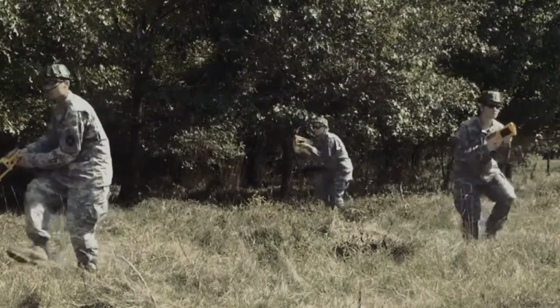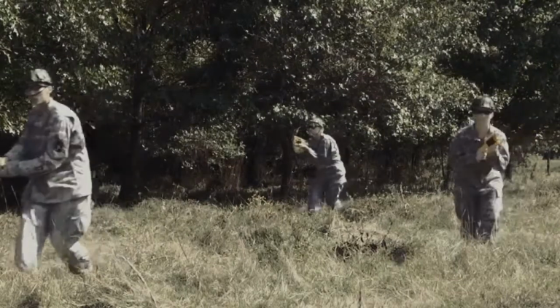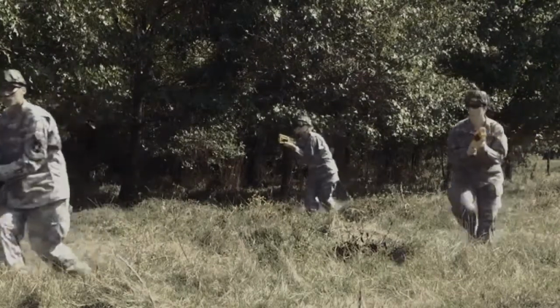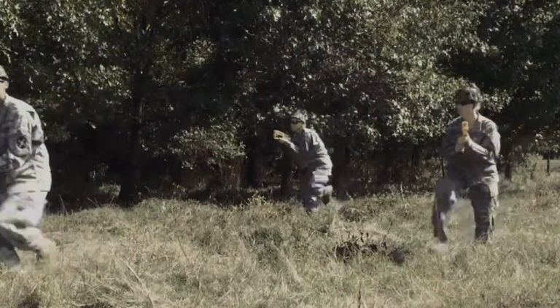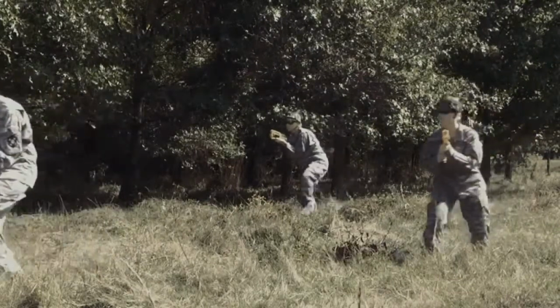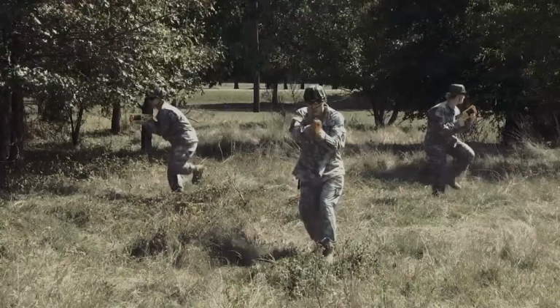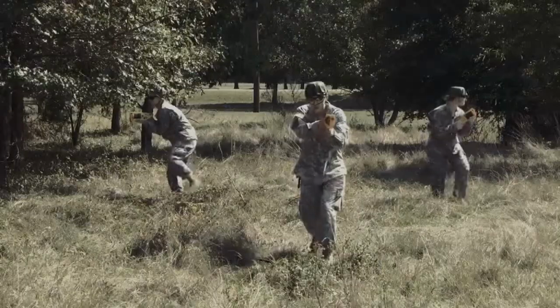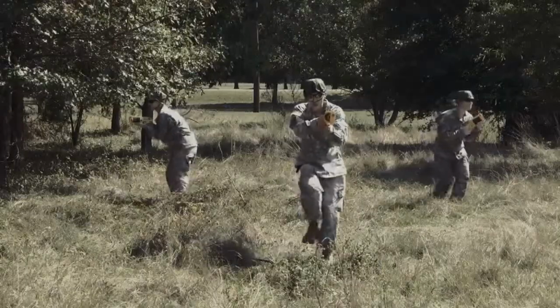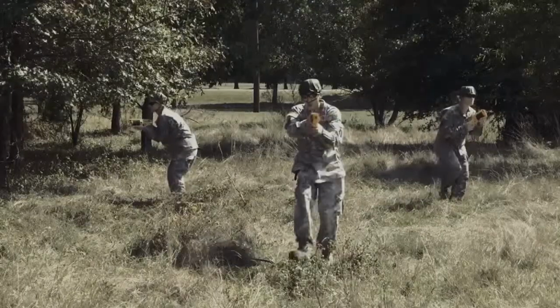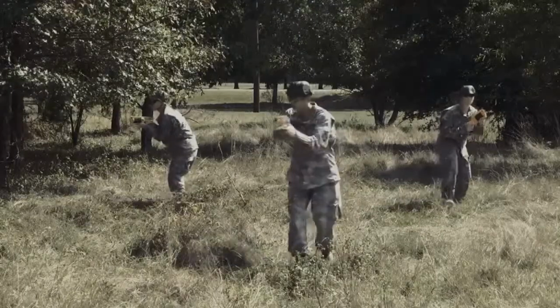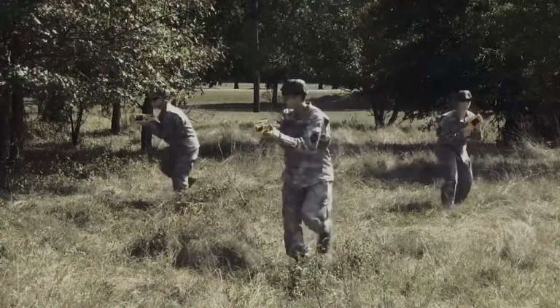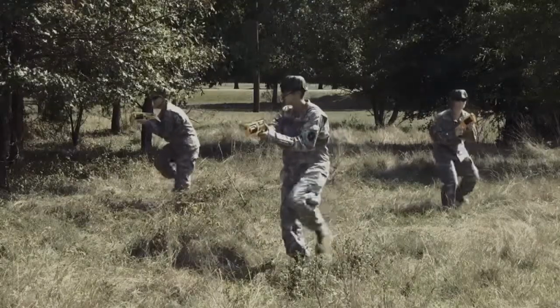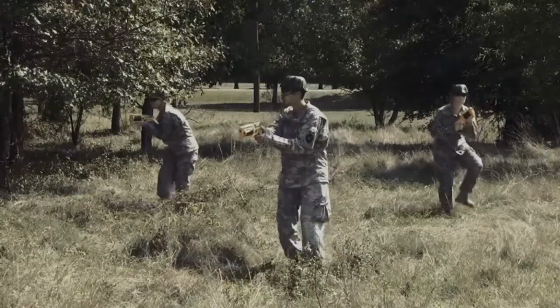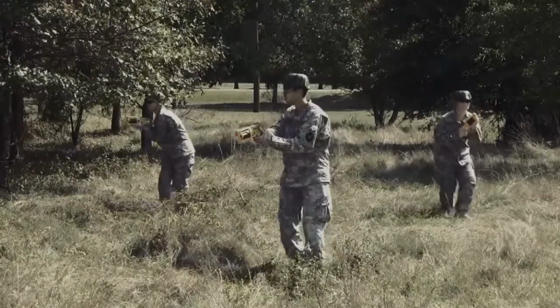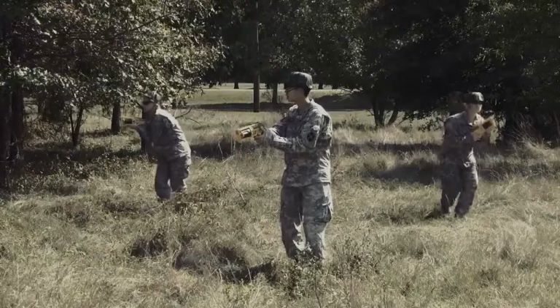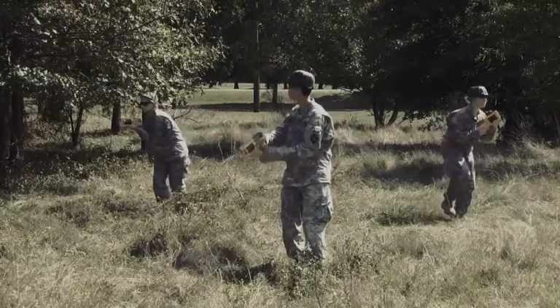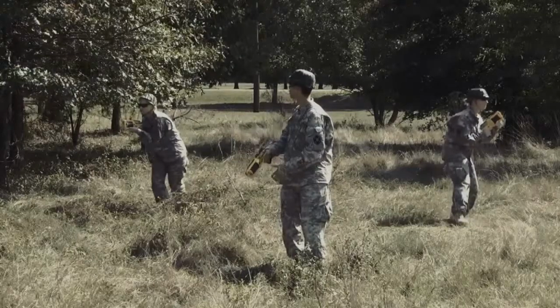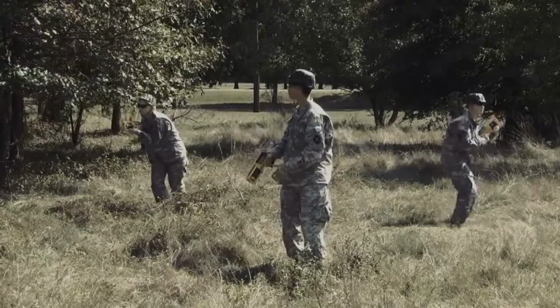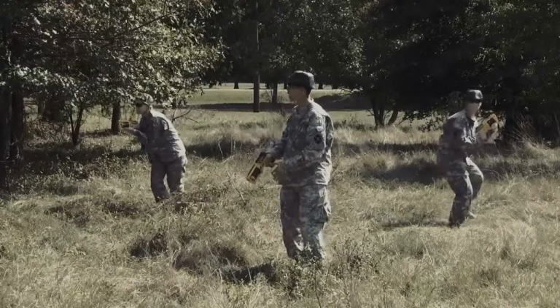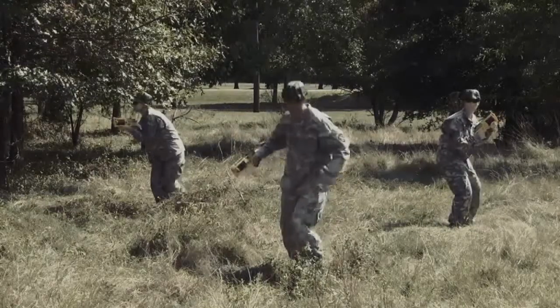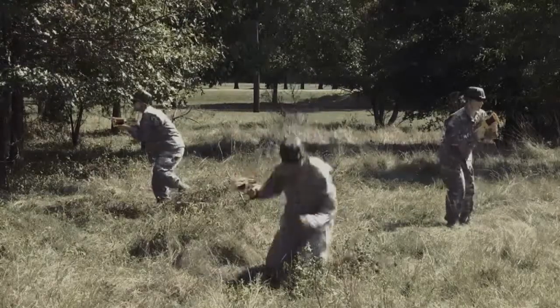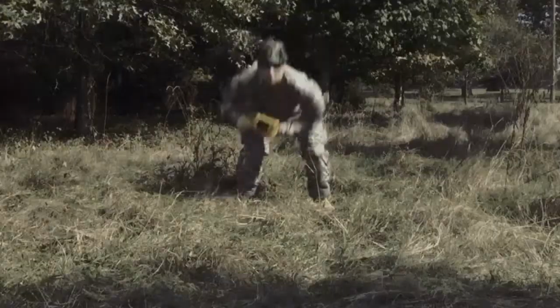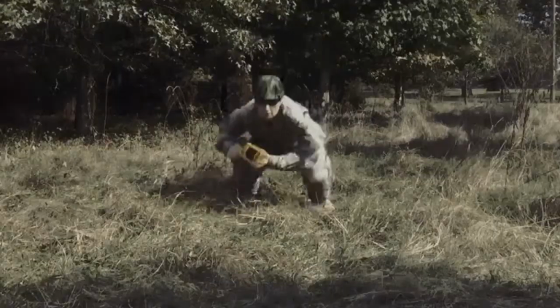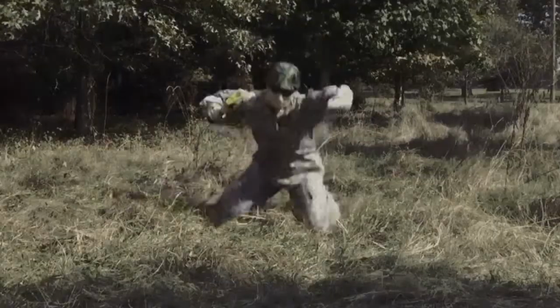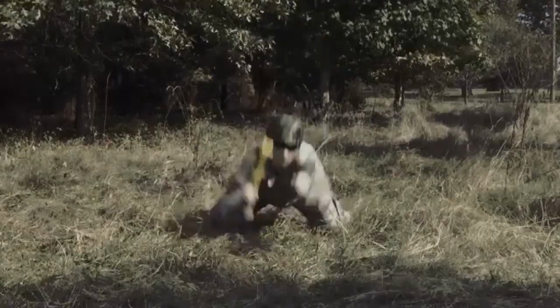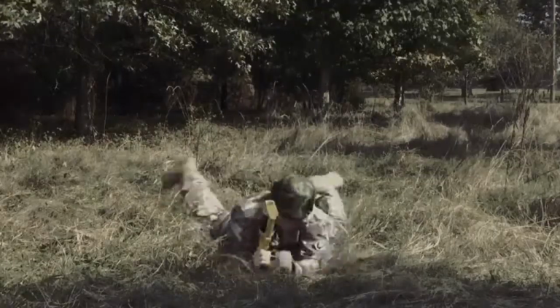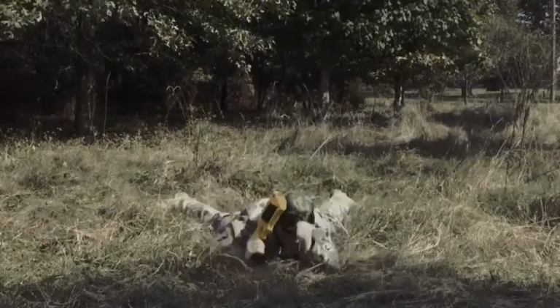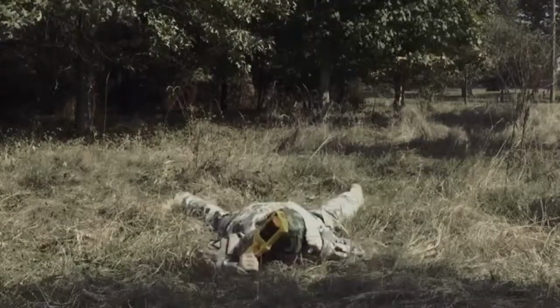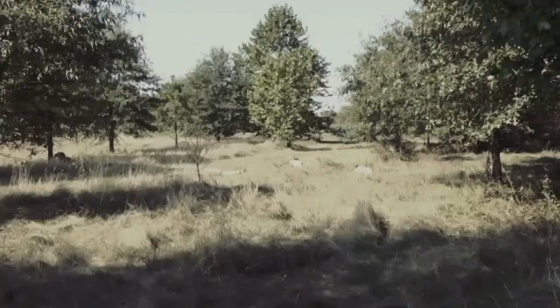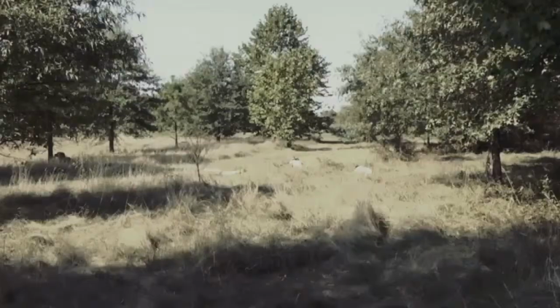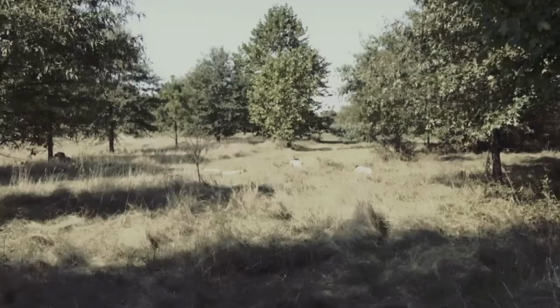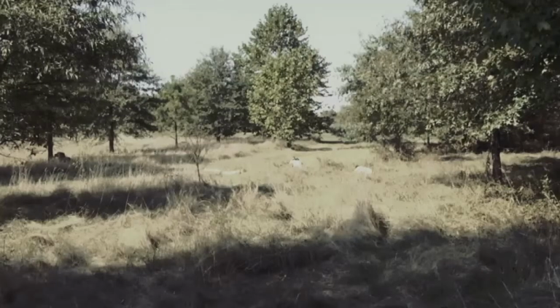As soon as you hear the whistle-like sounds of artillery, yell incoming. Get down in the prone position with your hands on your head and your face toward the ground.